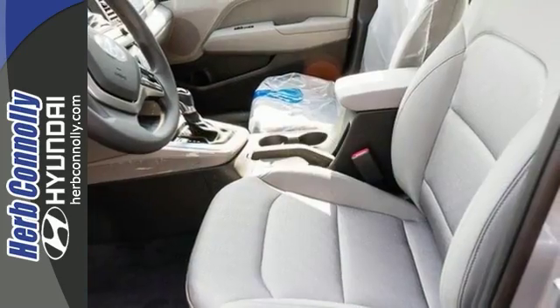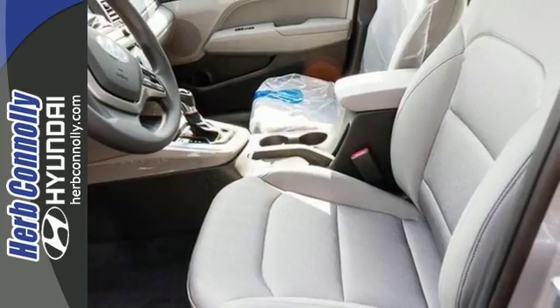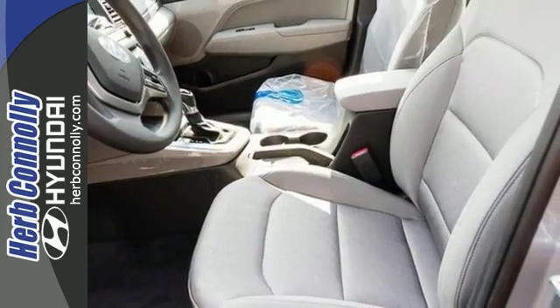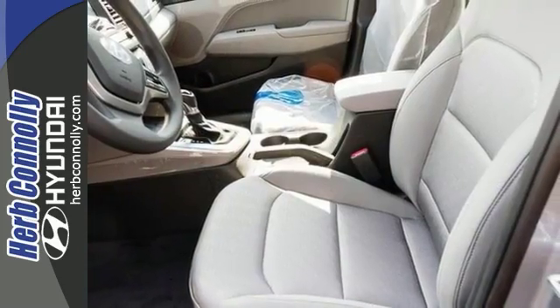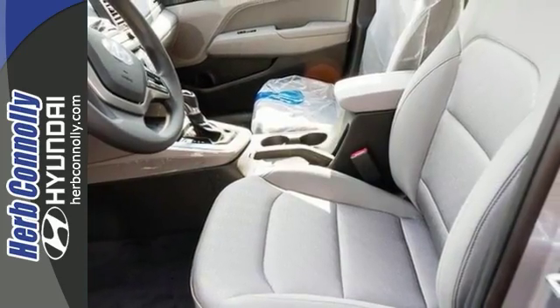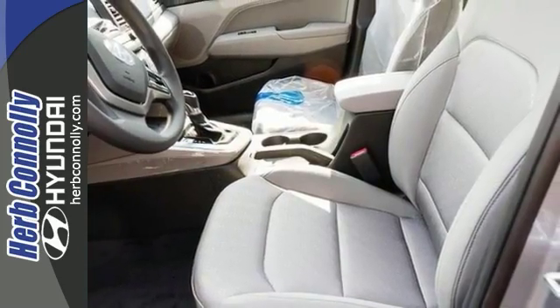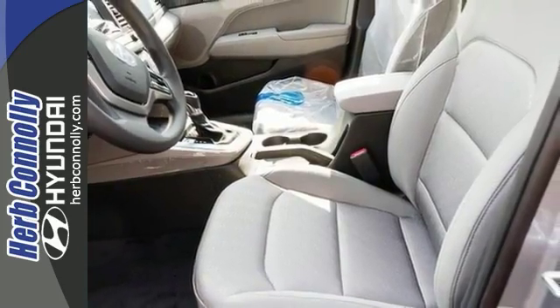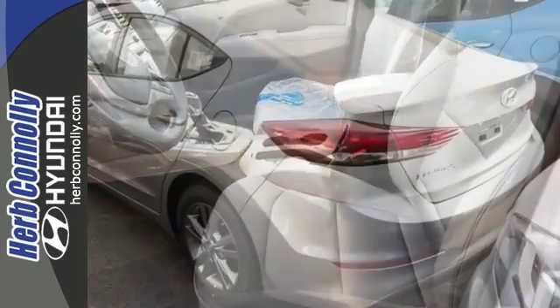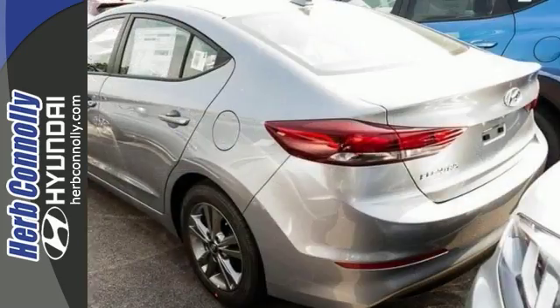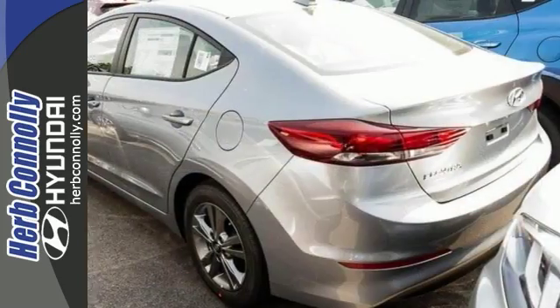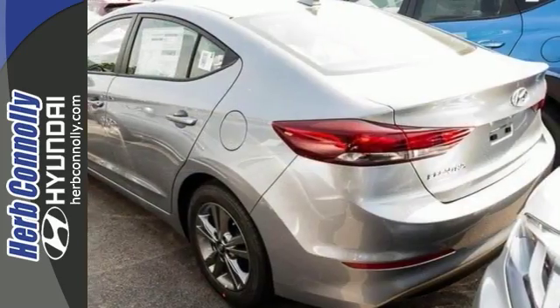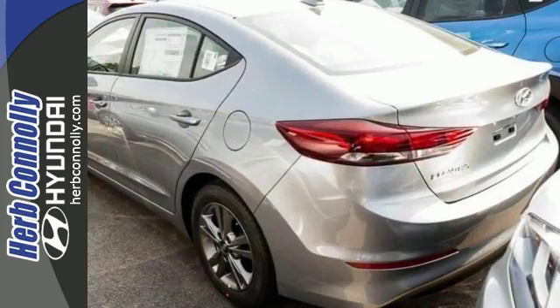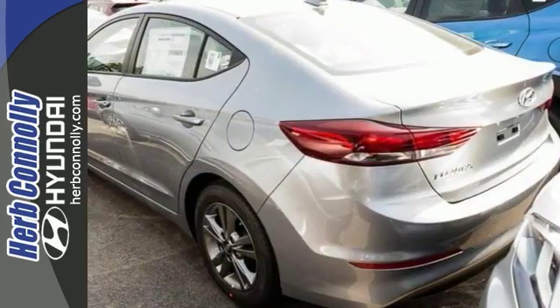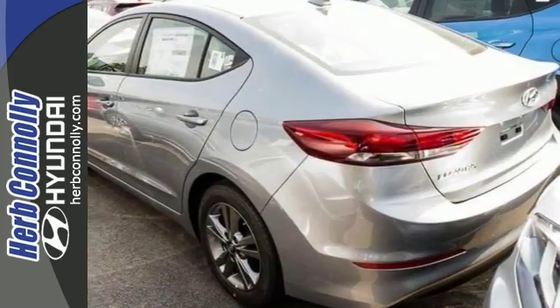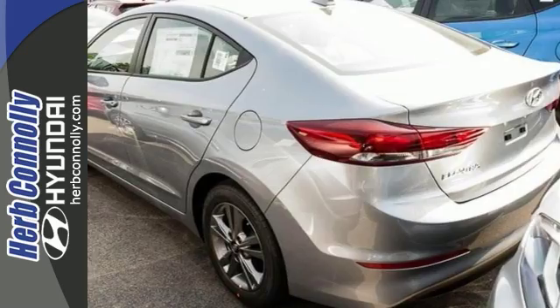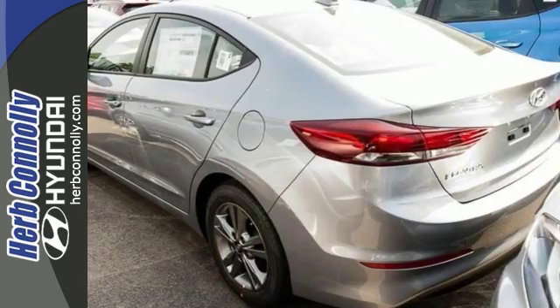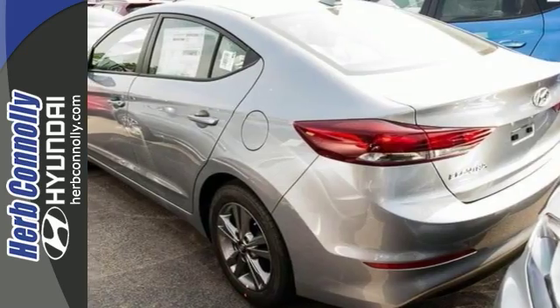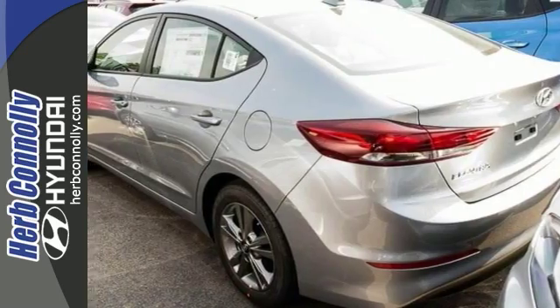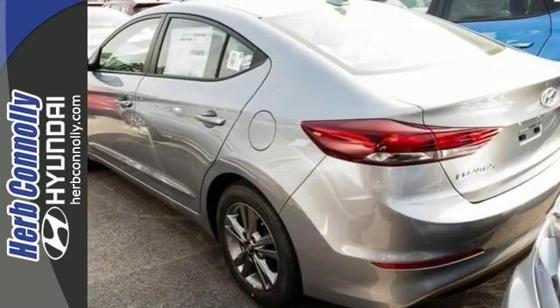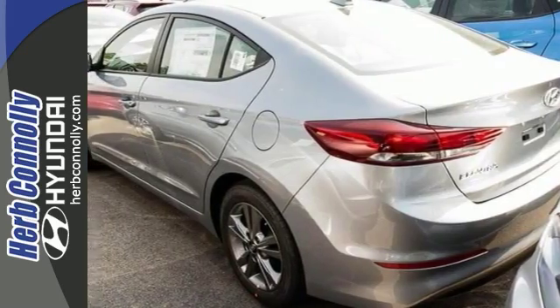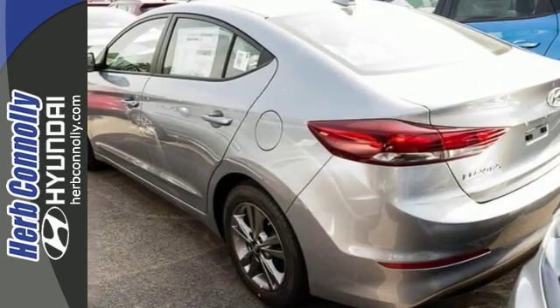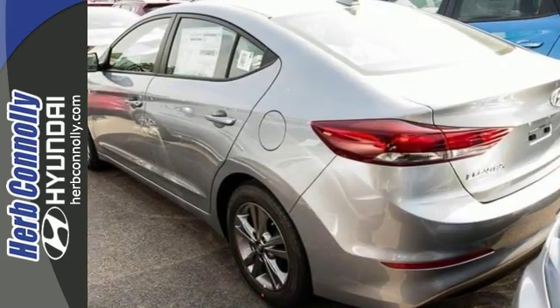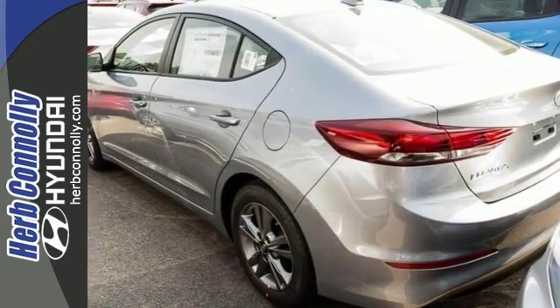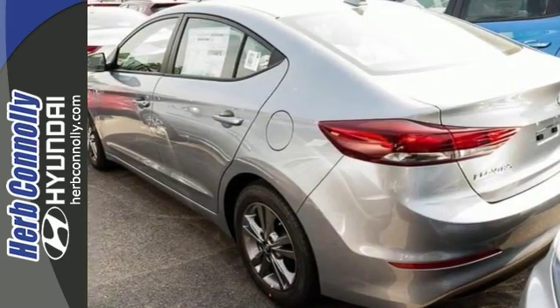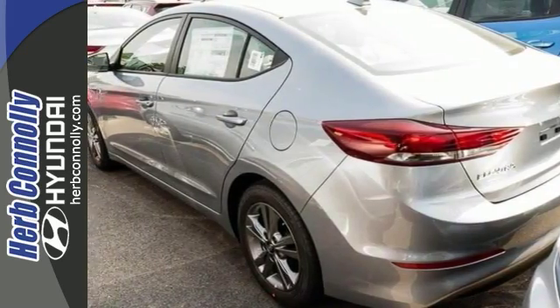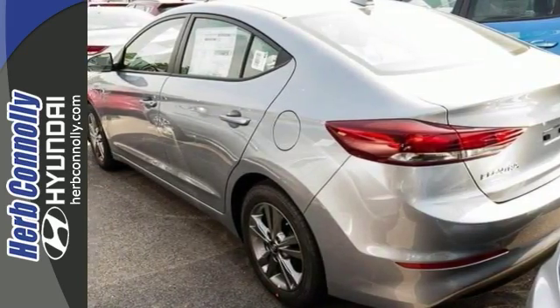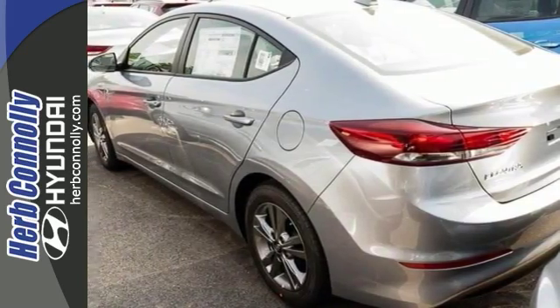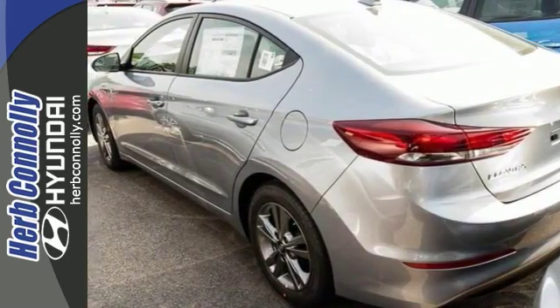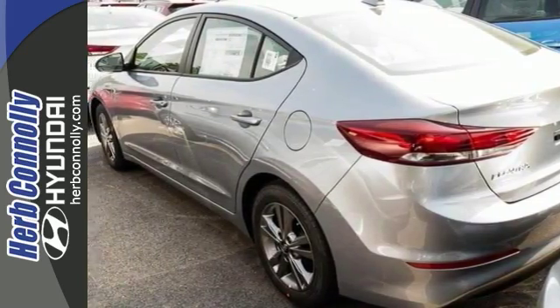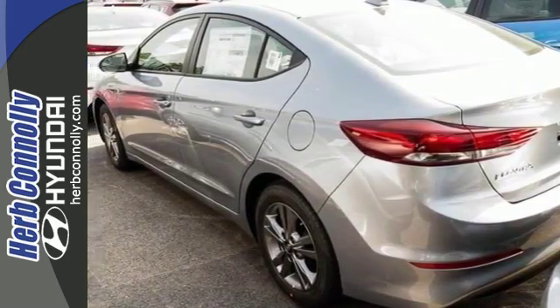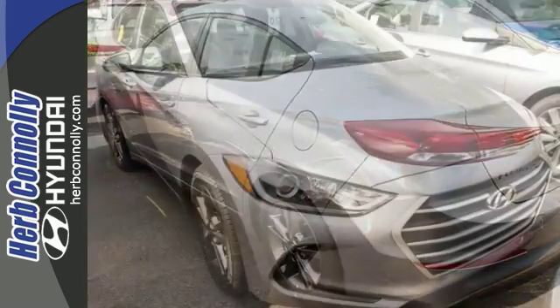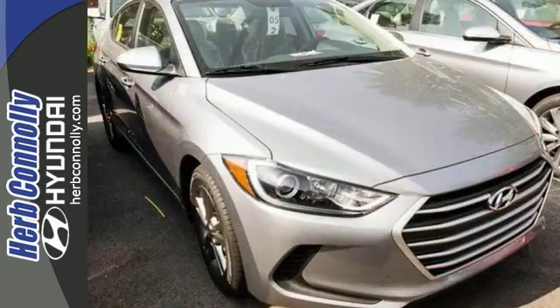This Elantra is a comfortable people mover, but best of all, it's a stylish gas saver. Come on out and see it today.